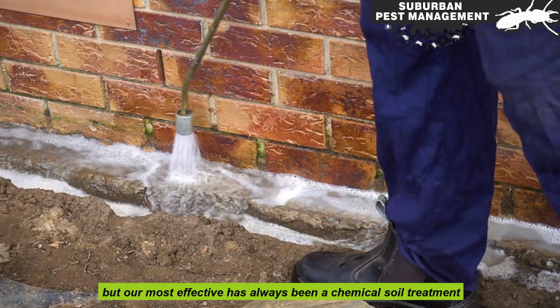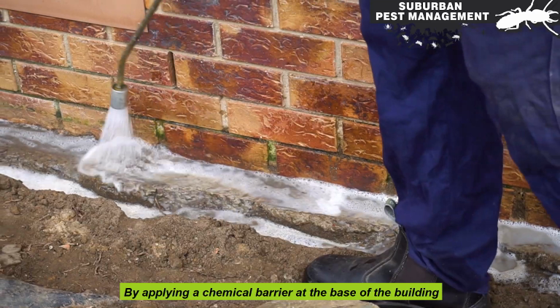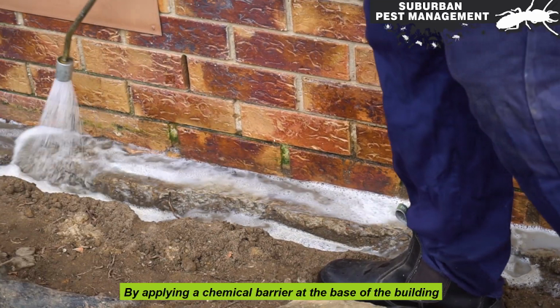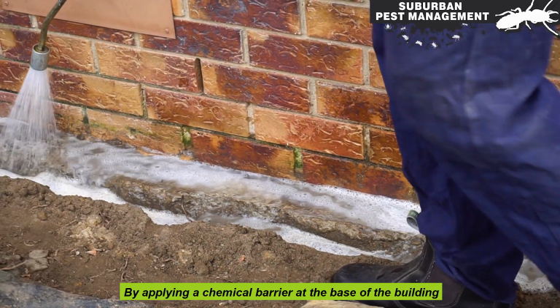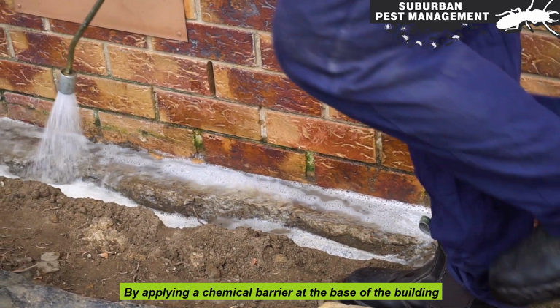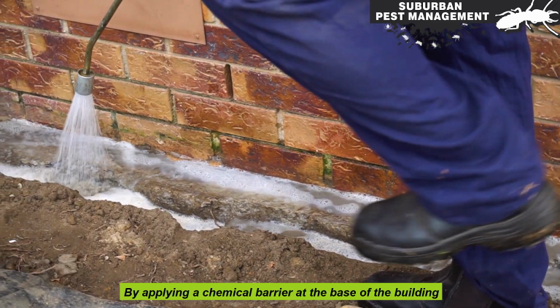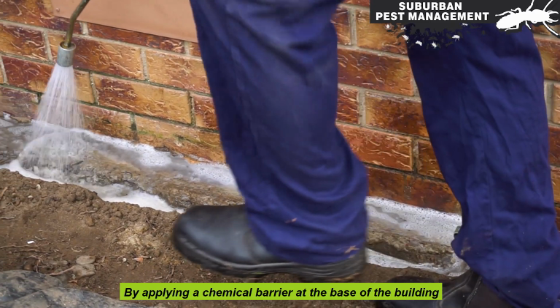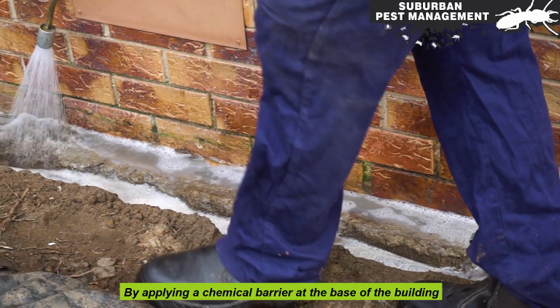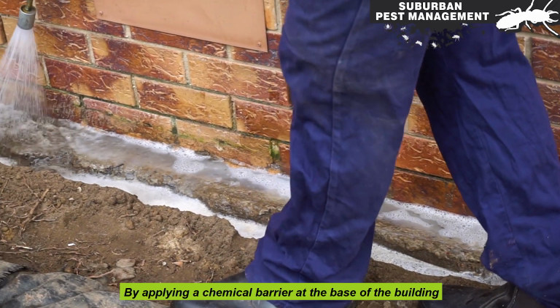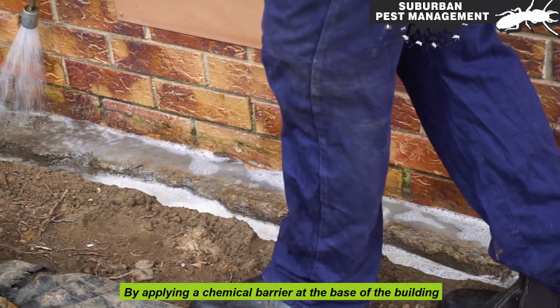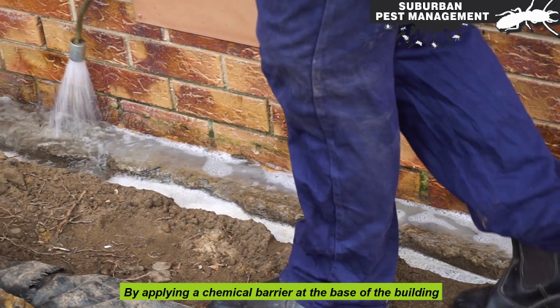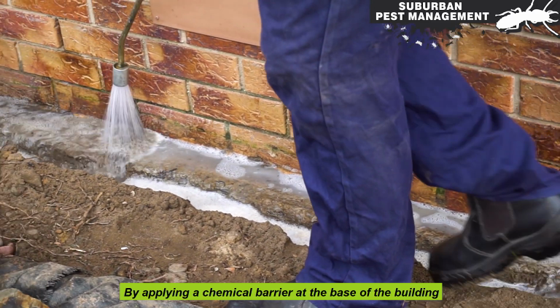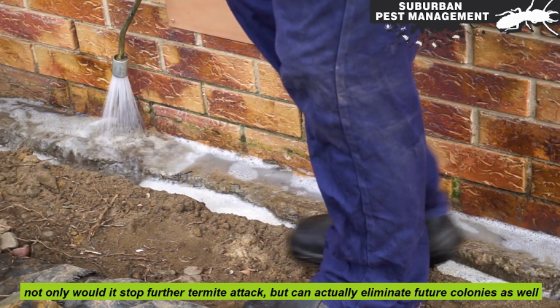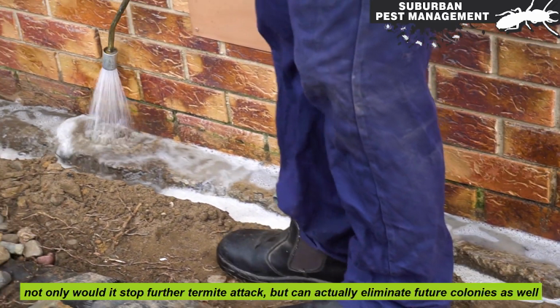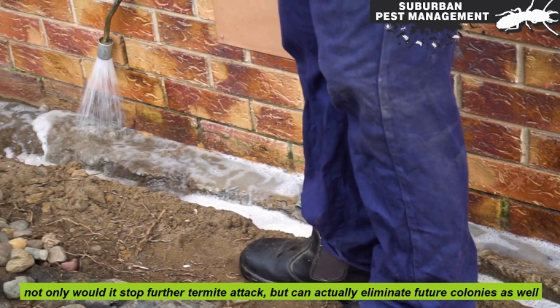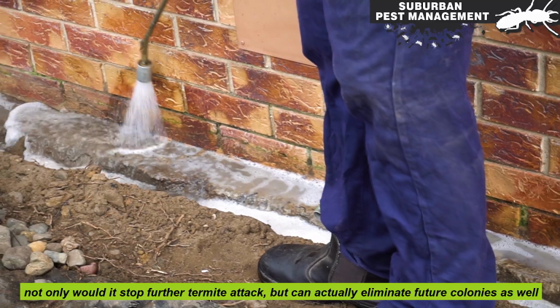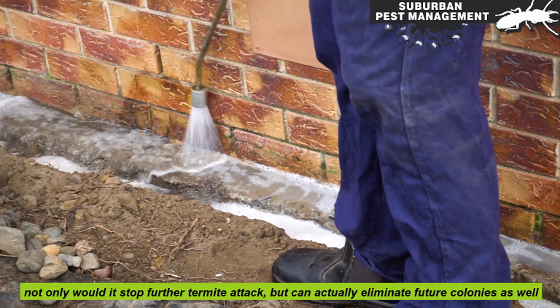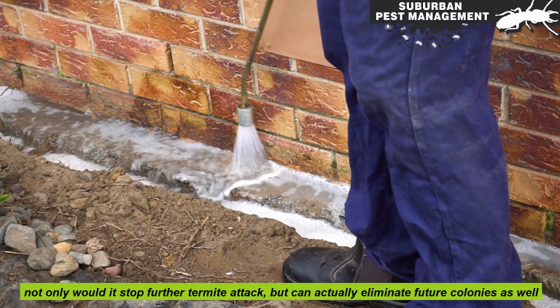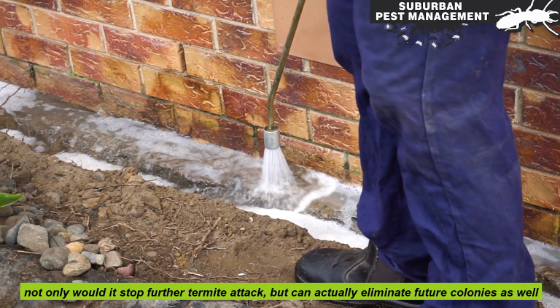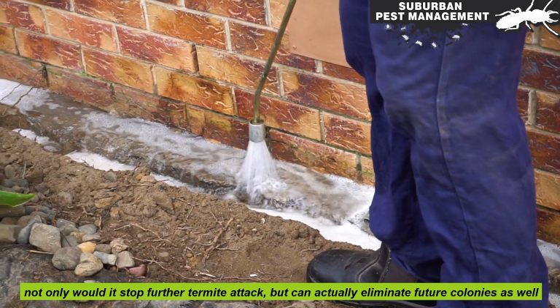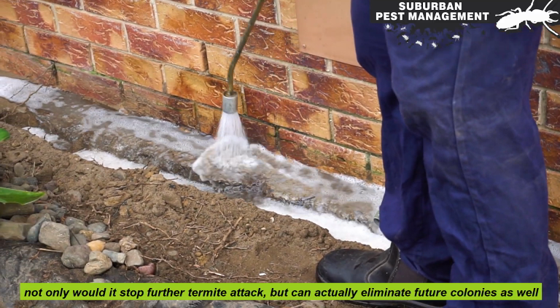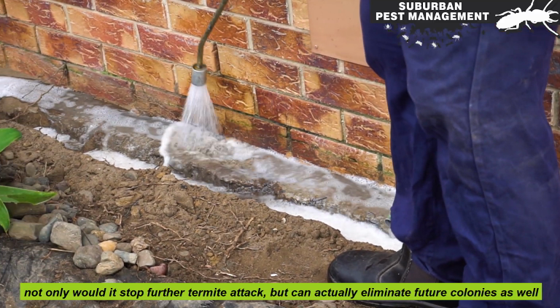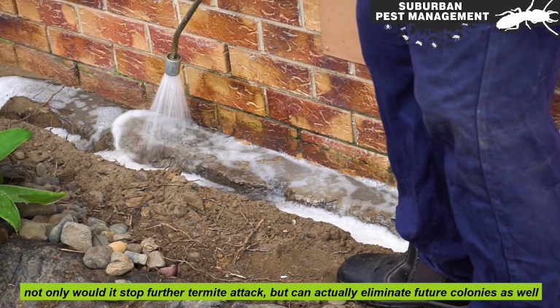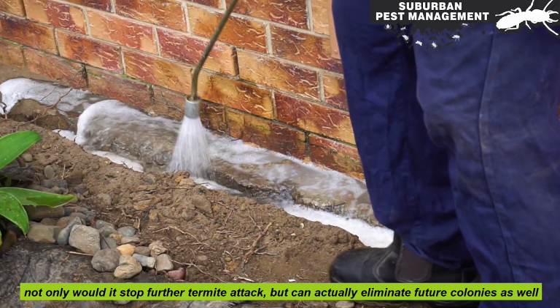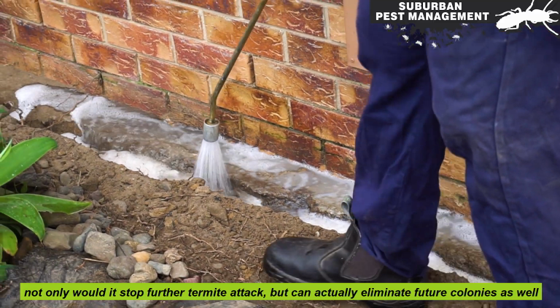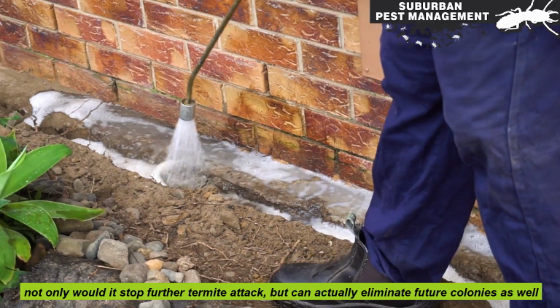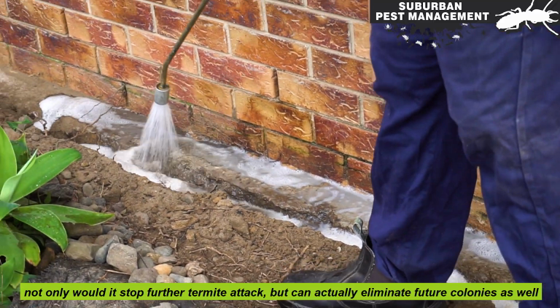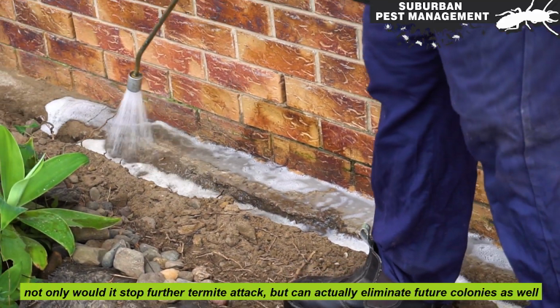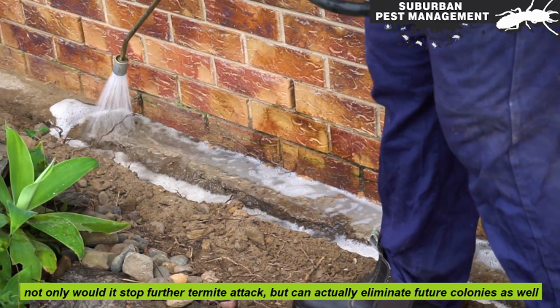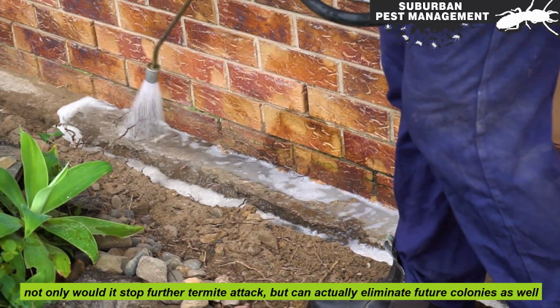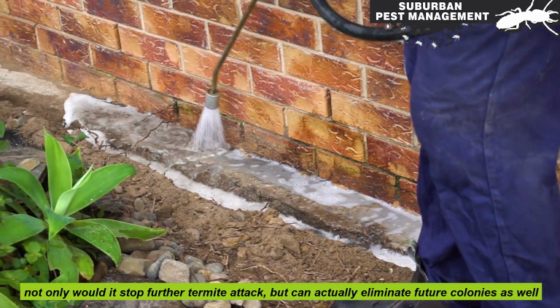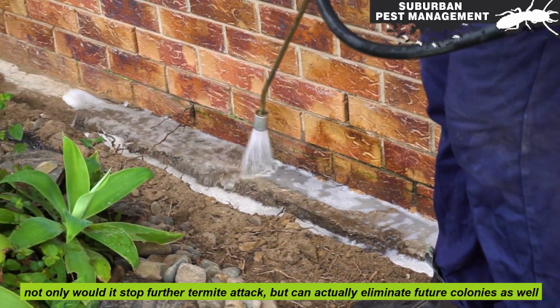By applying a chemical barrier at the base of the building, not only will it stop further termite attack, but it can actually eliminate future colonies as well.